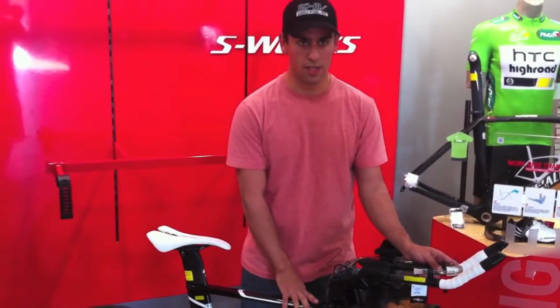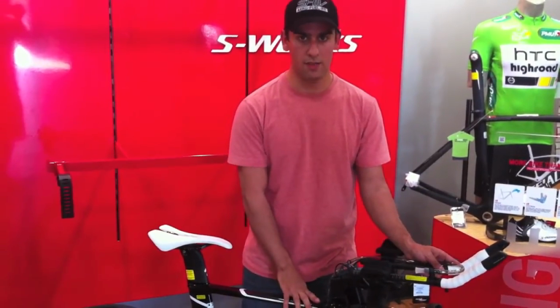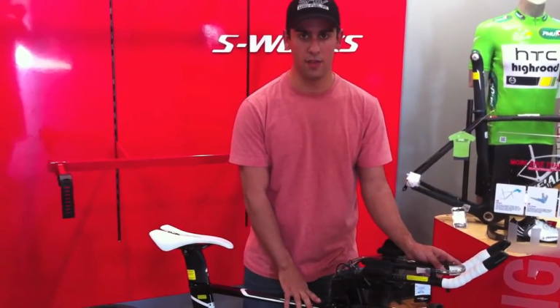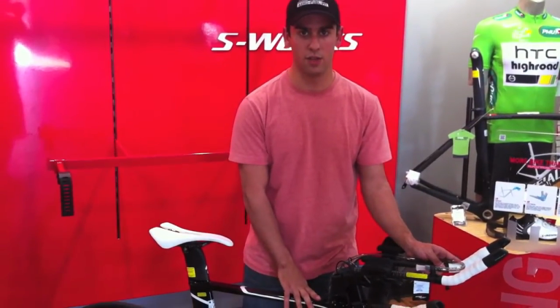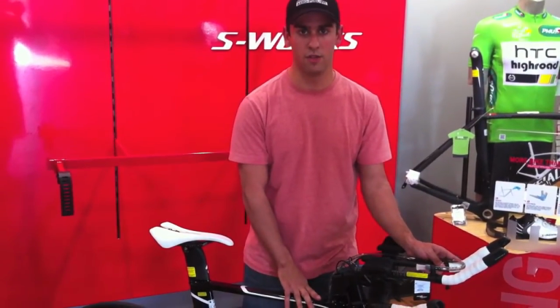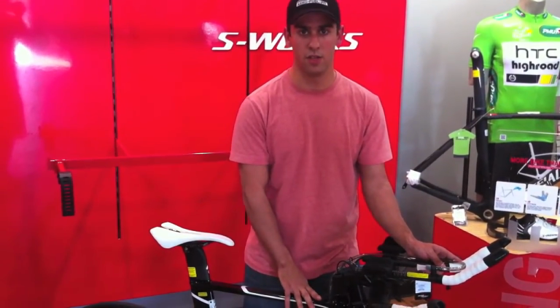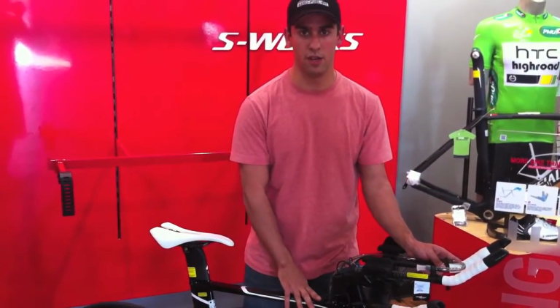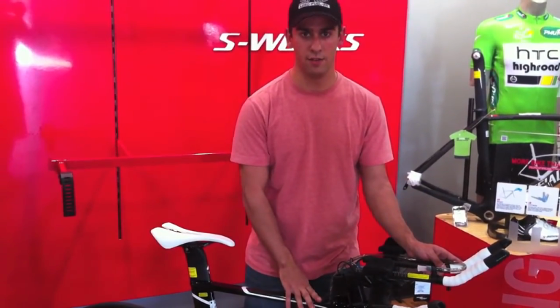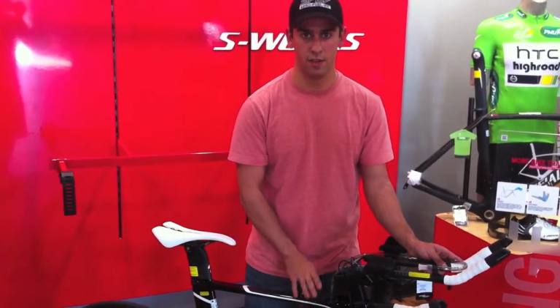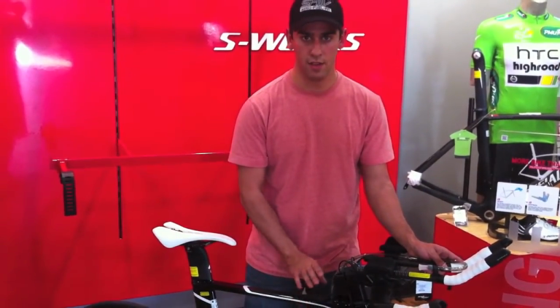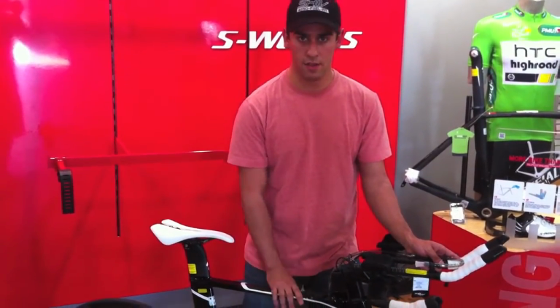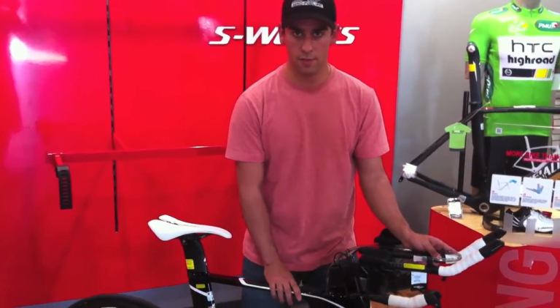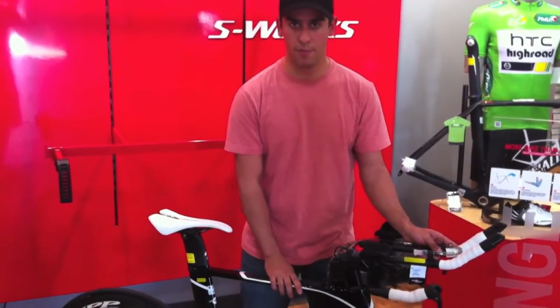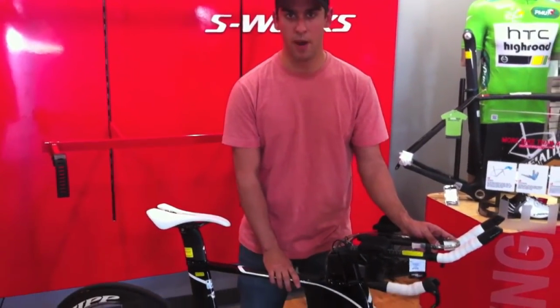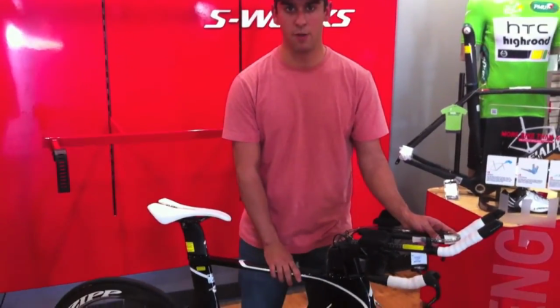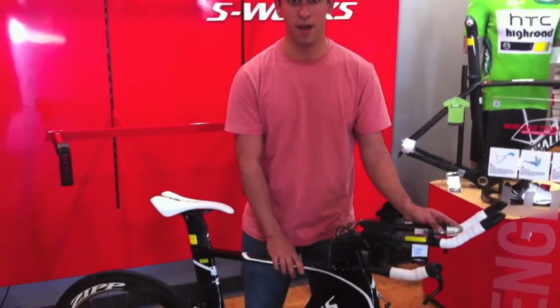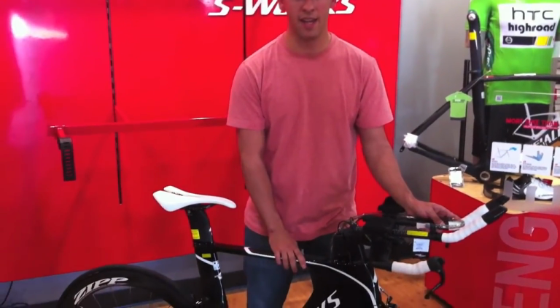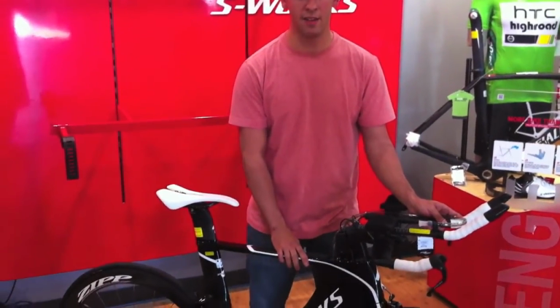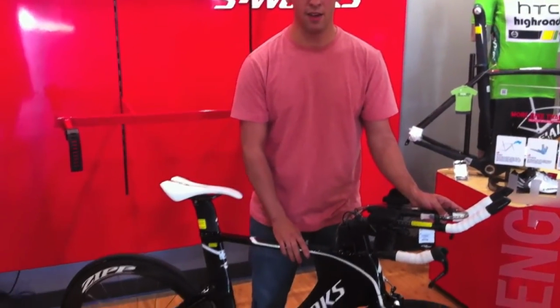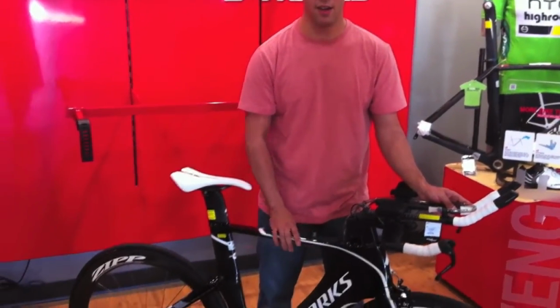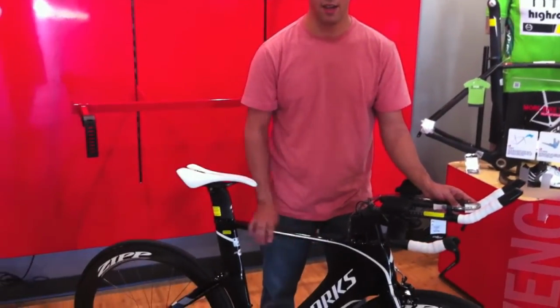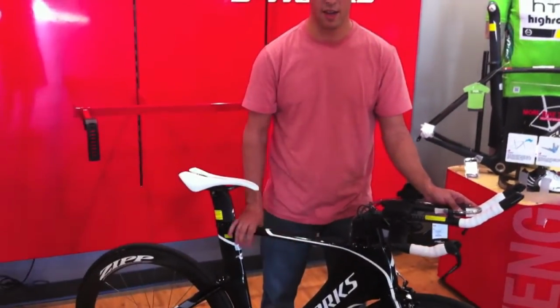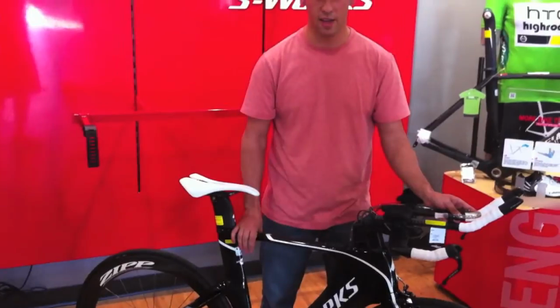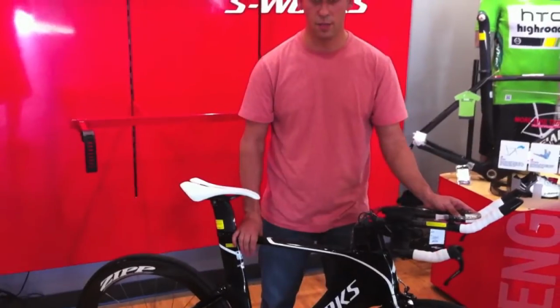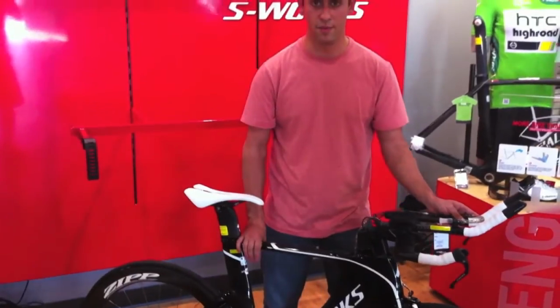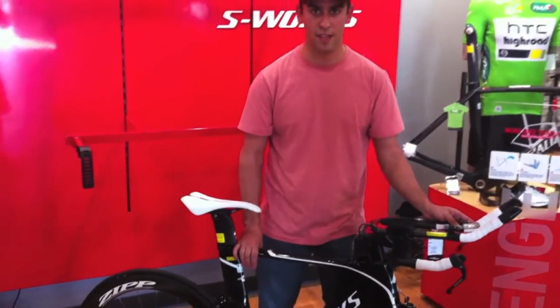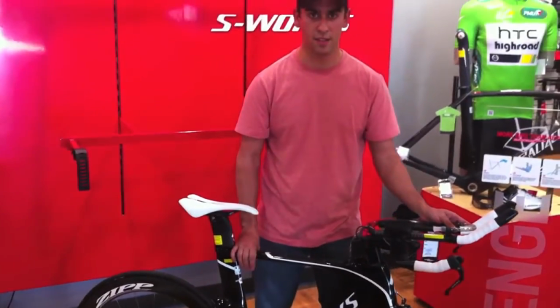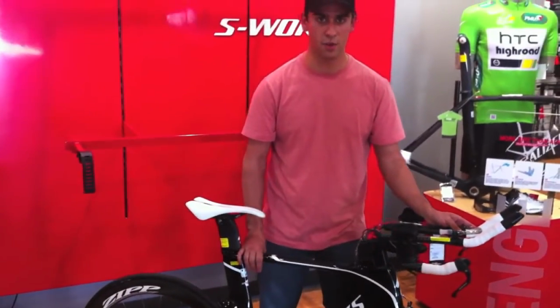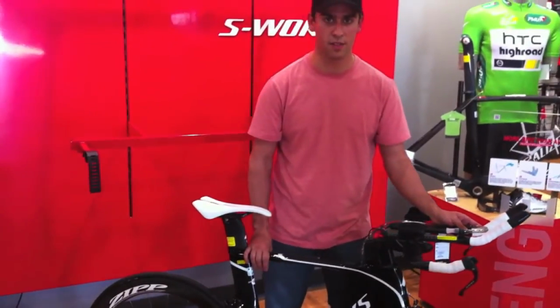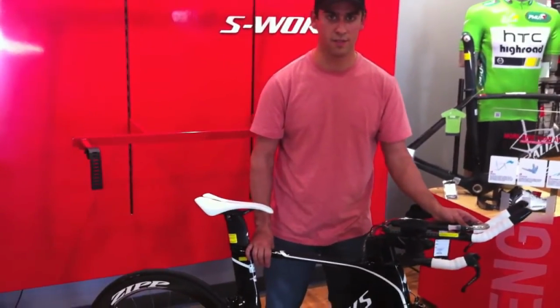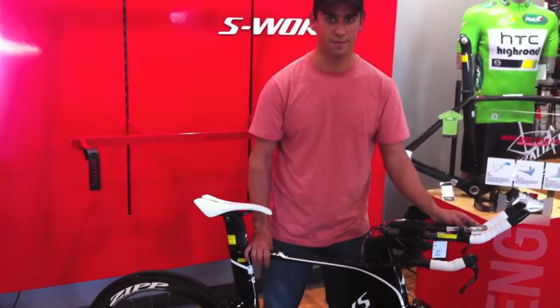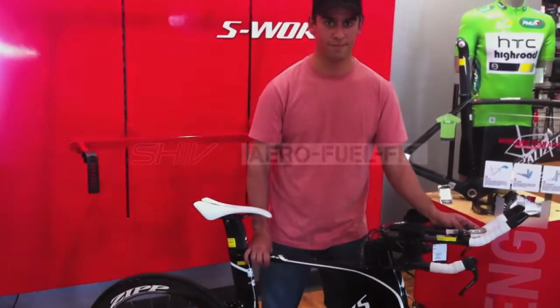Key feature of the SHIV — brand new bike out there, and super fast on the course.